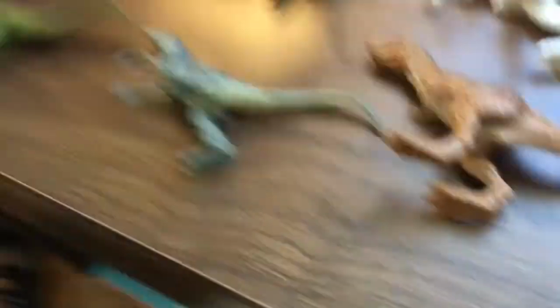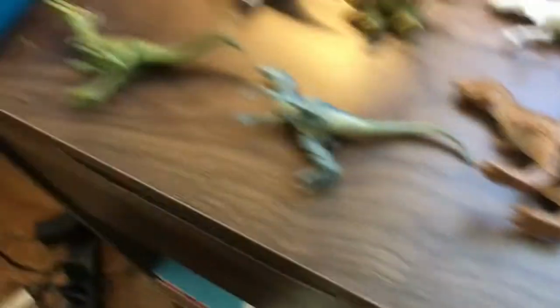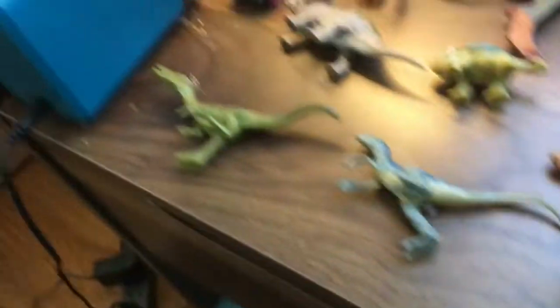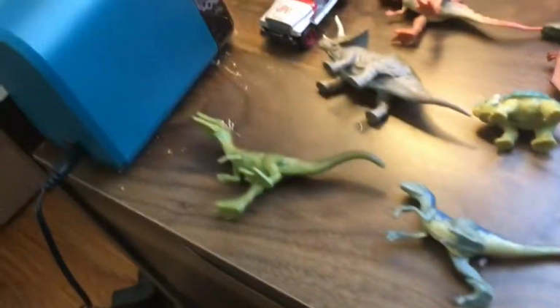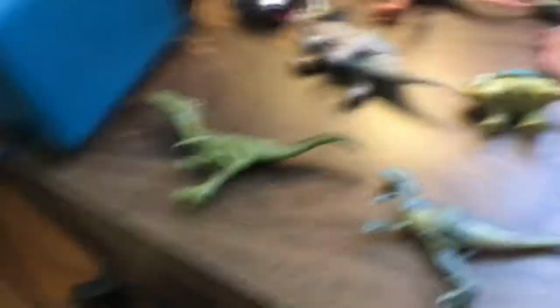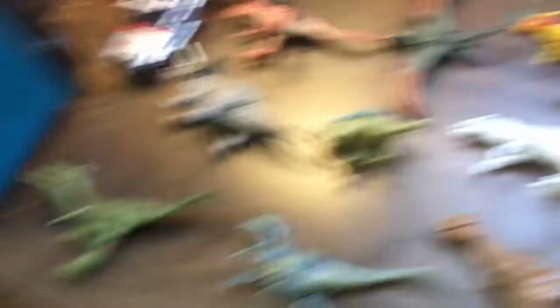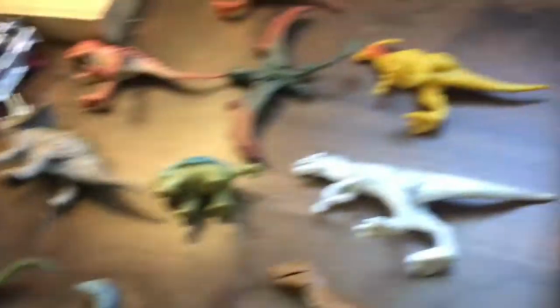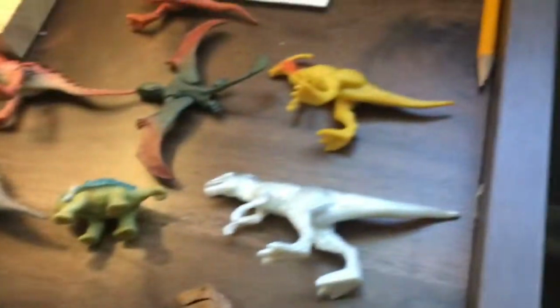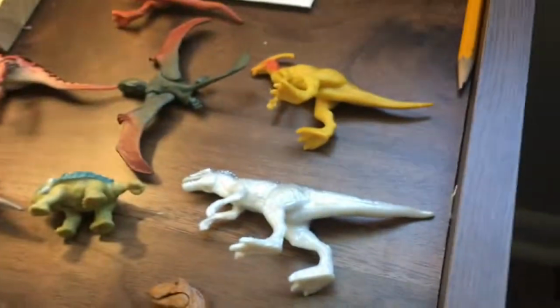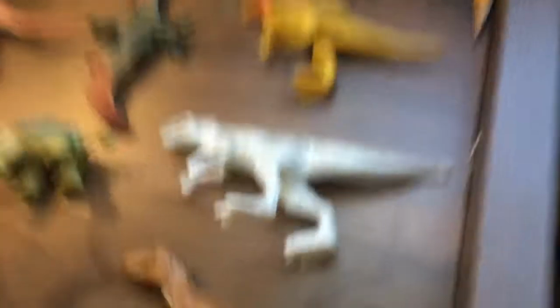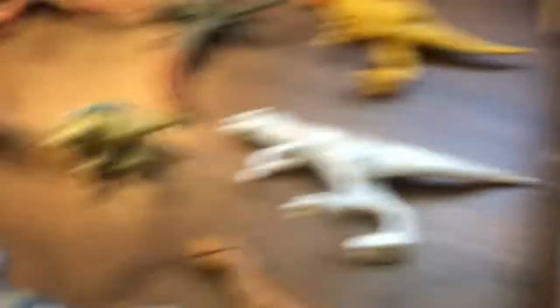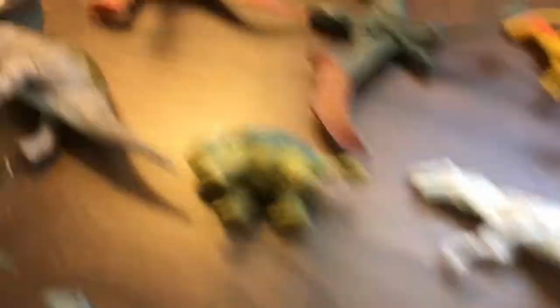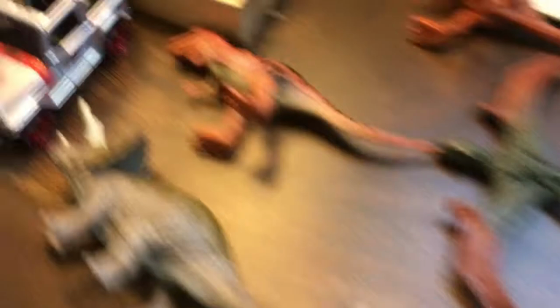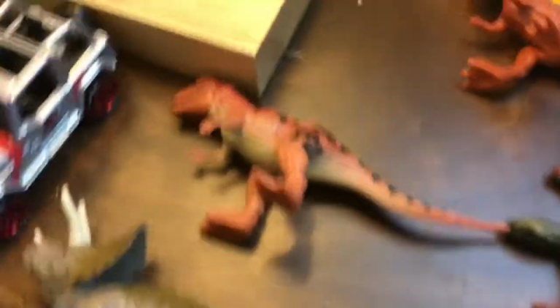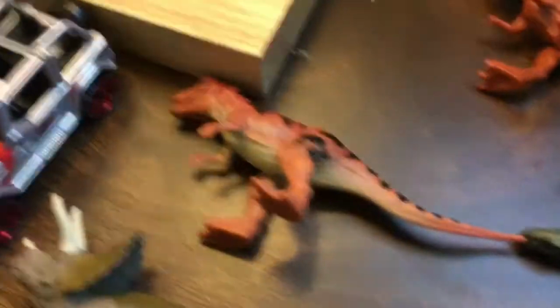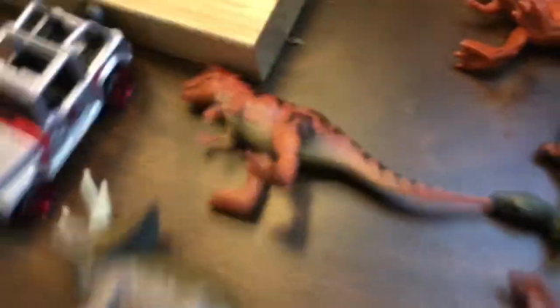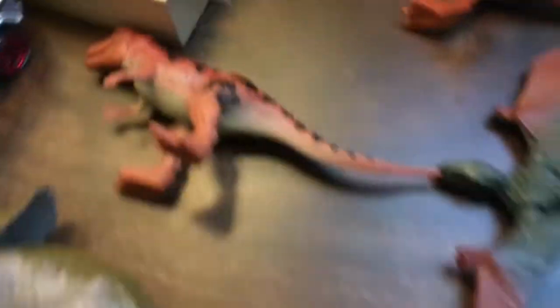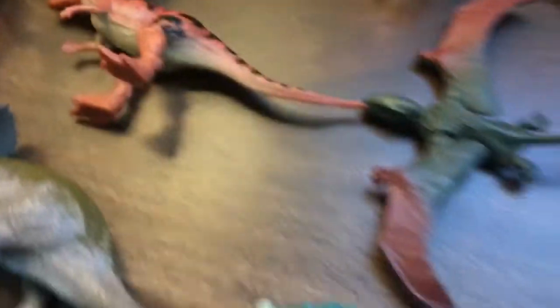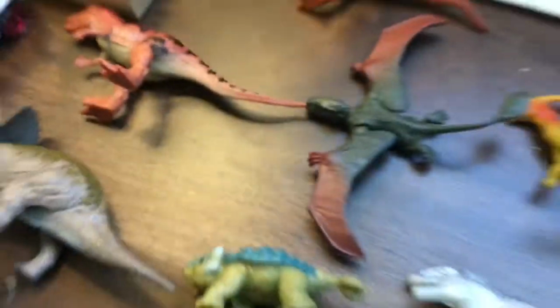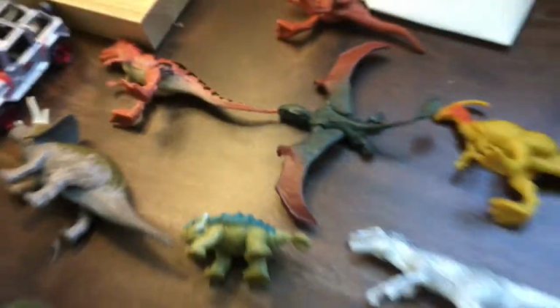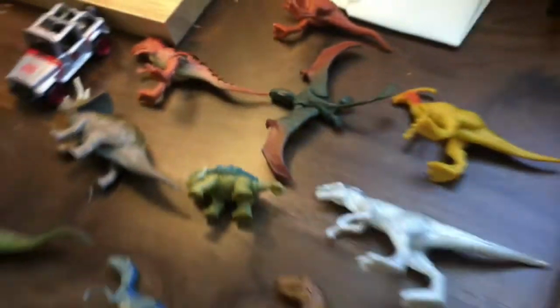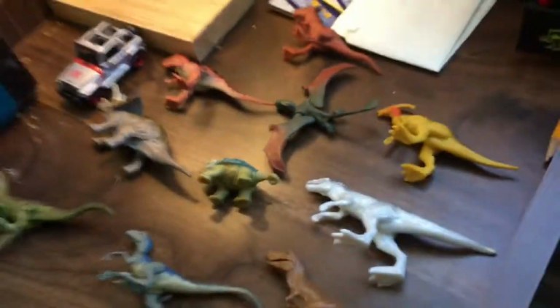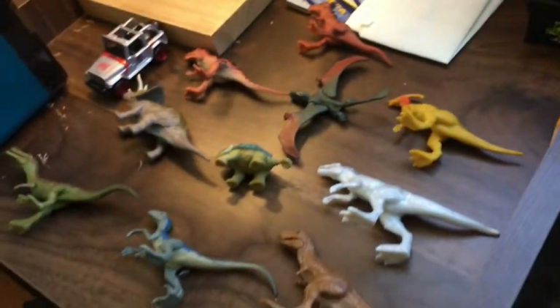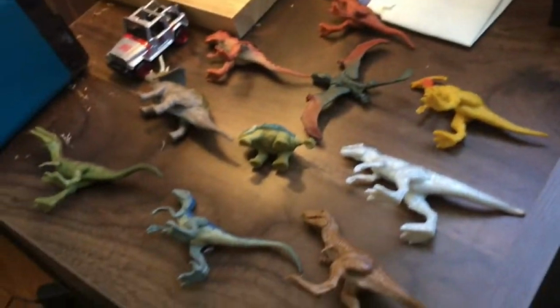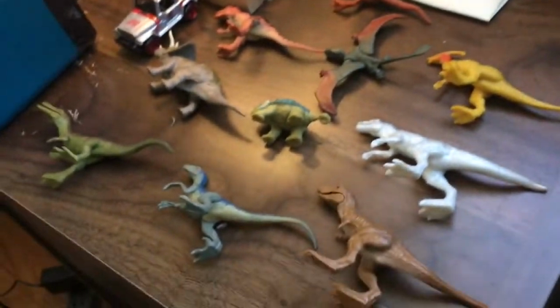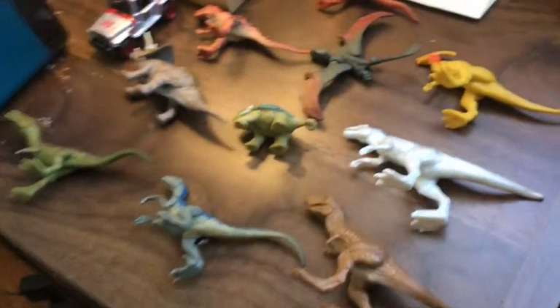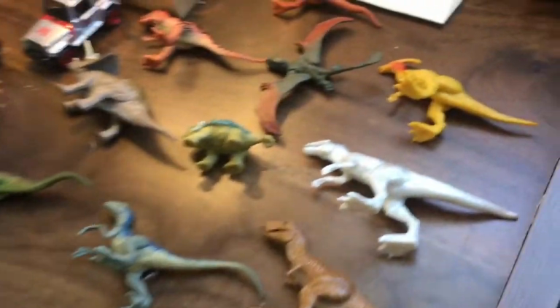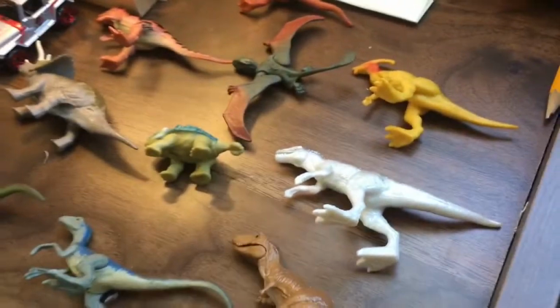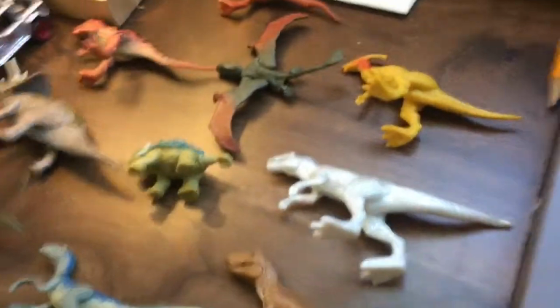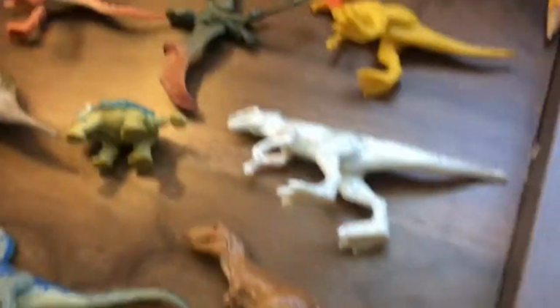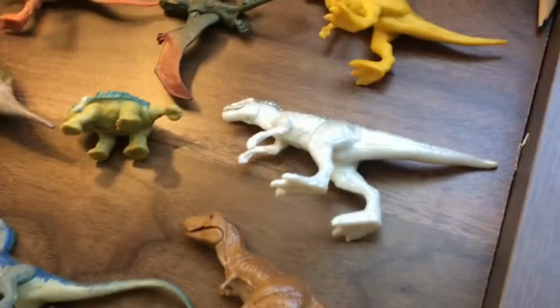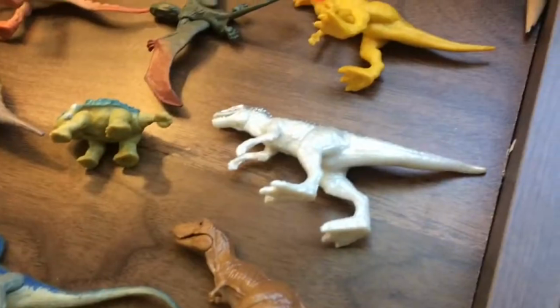The T-Rex, Baryonyx, Indominus, and Carnotaurus — those all open their mouths. That'd be the Indominus.